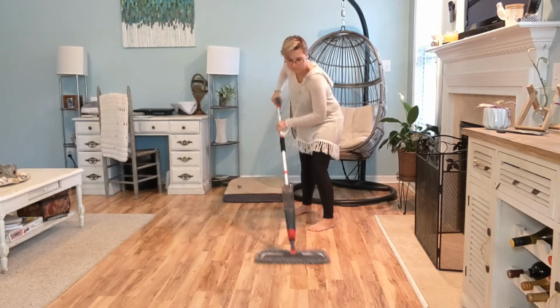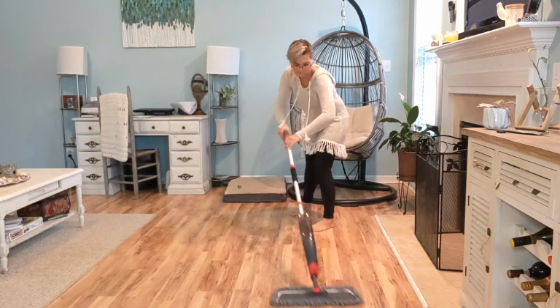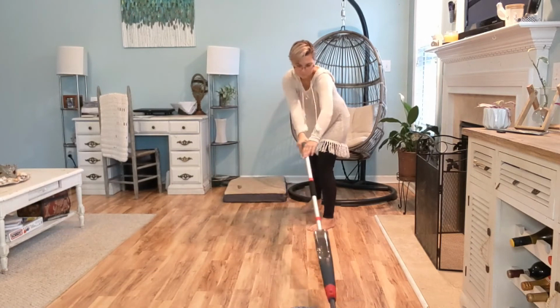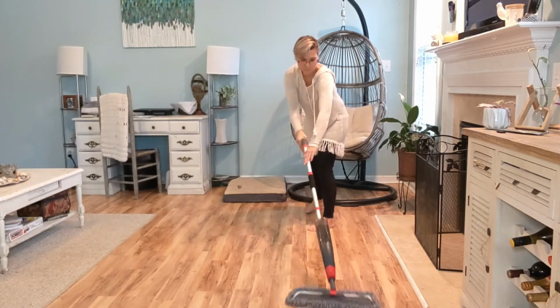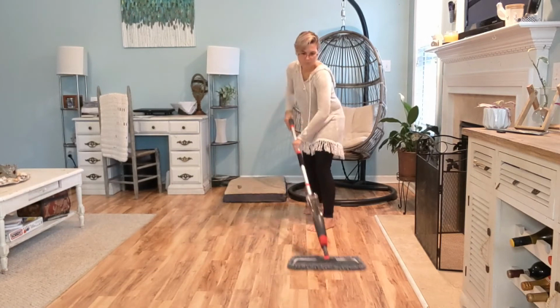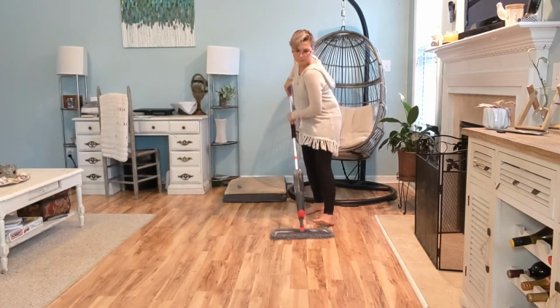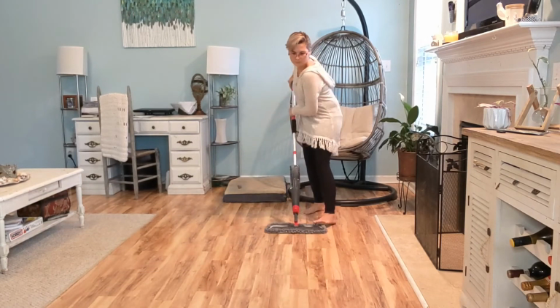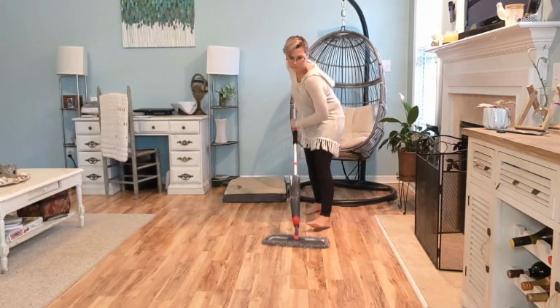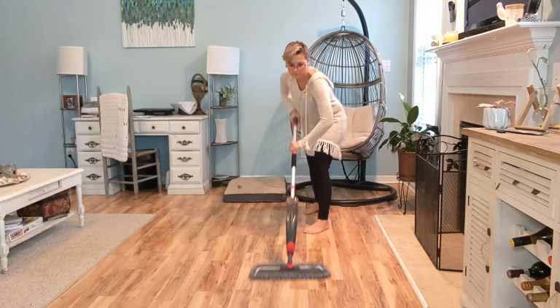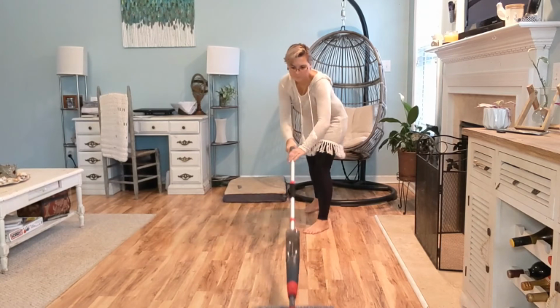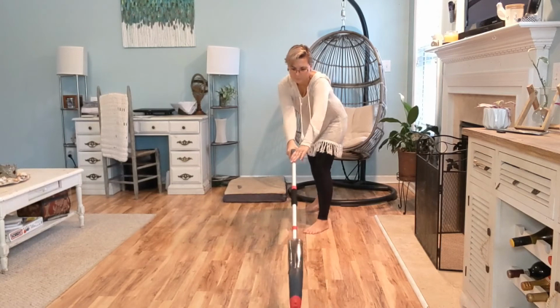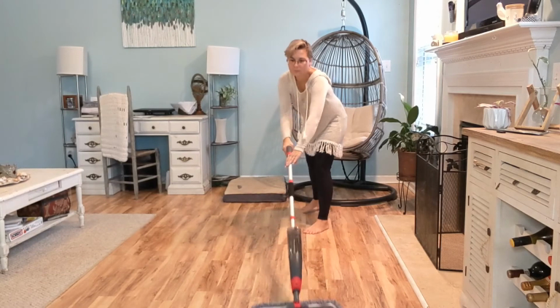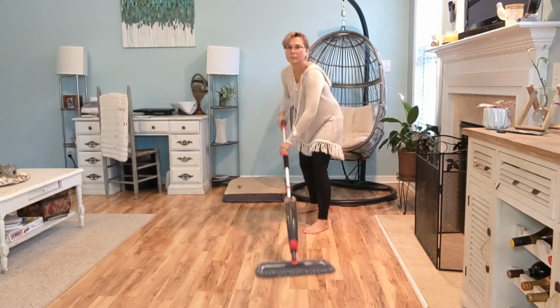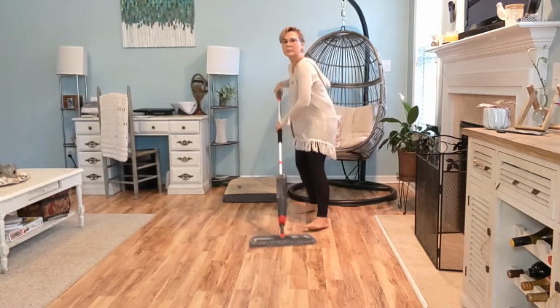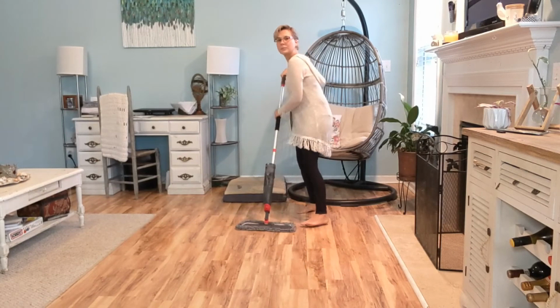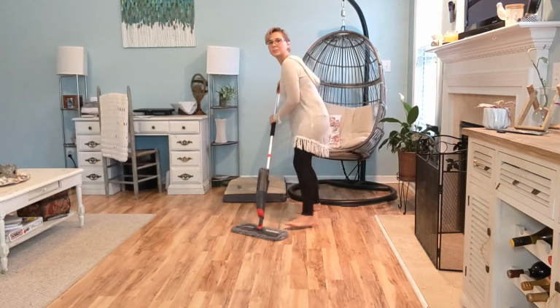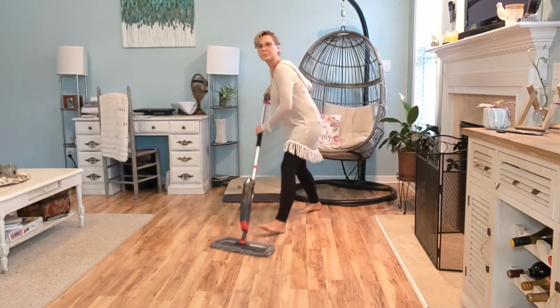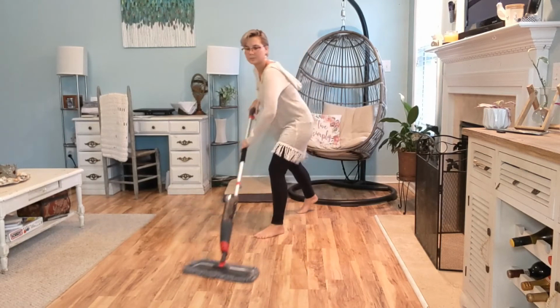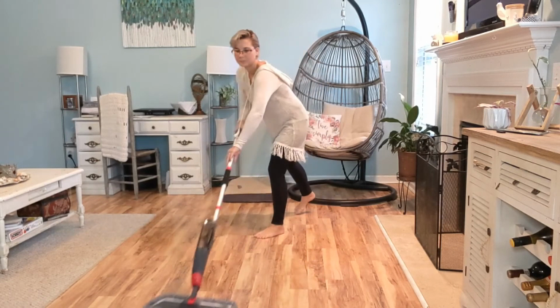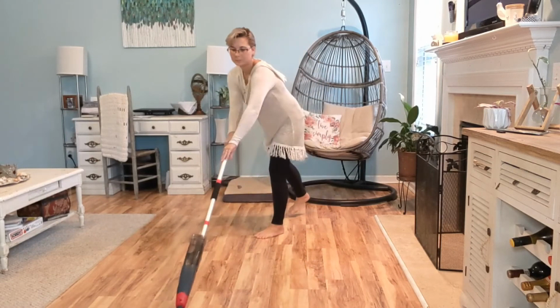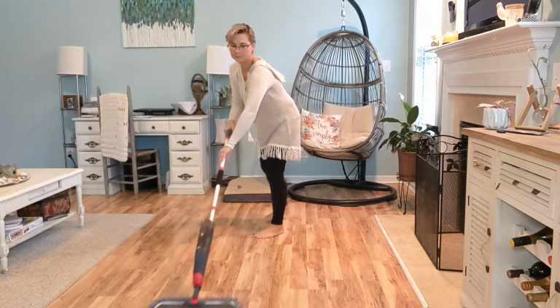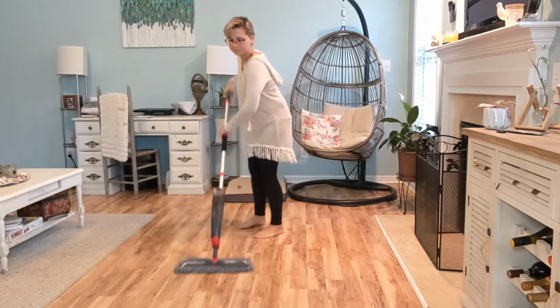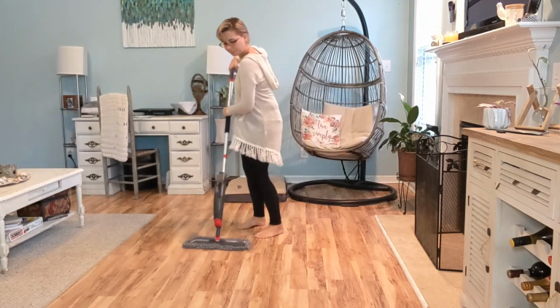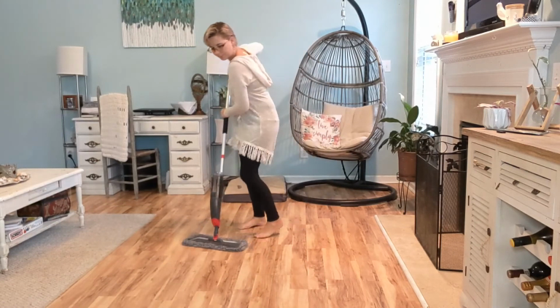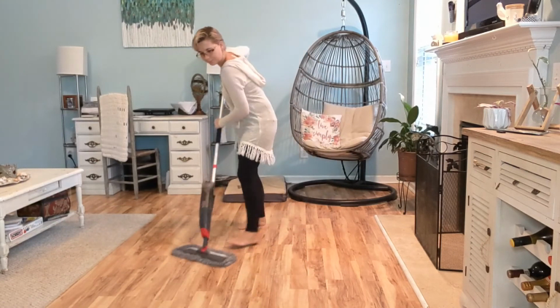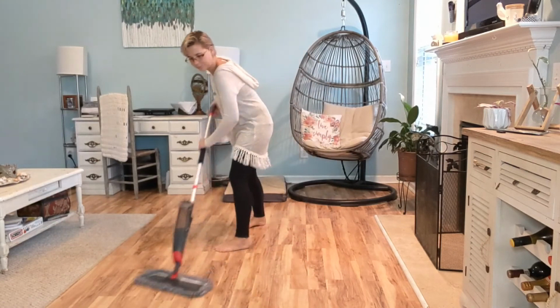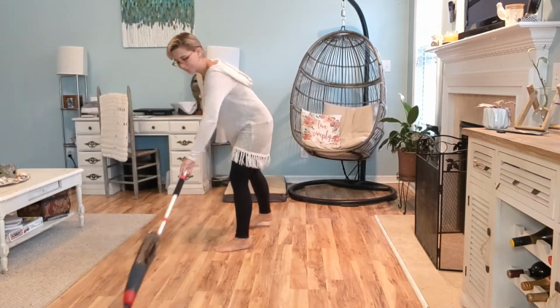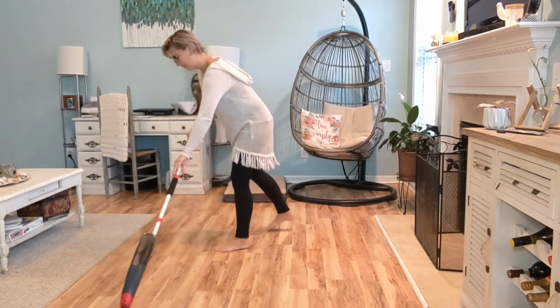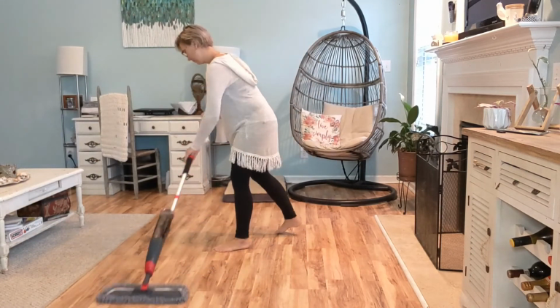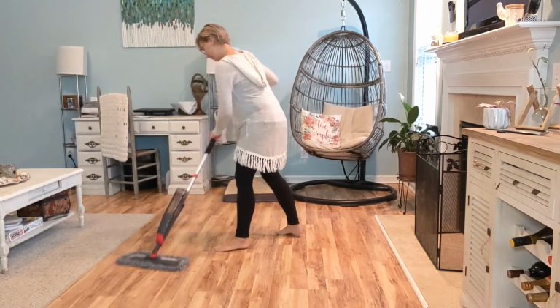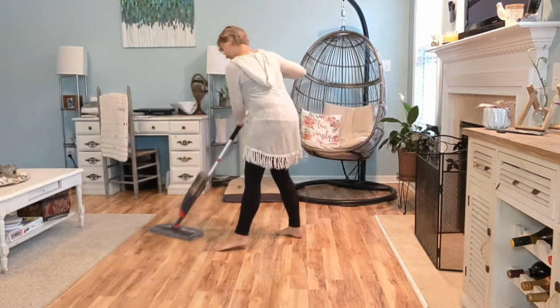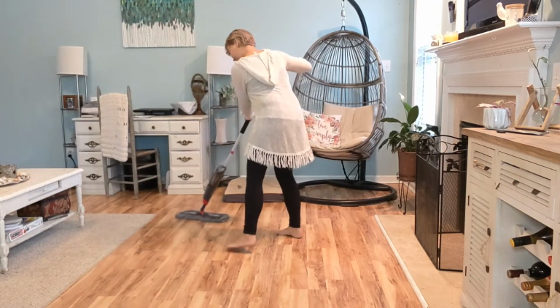Each mop comes with three microfiber cloth refills so you will have plenty to go, and this will last you a really long time. I love this product and I can't wait to use it in the future. Thank you for watching my review — have a great day!